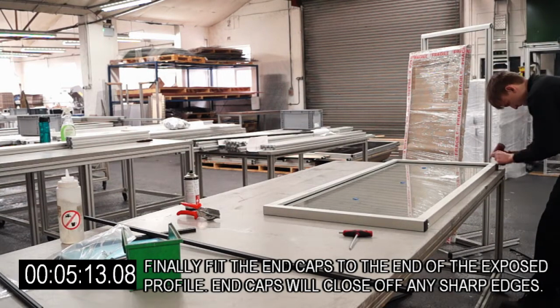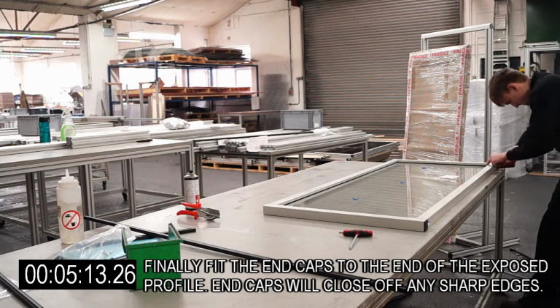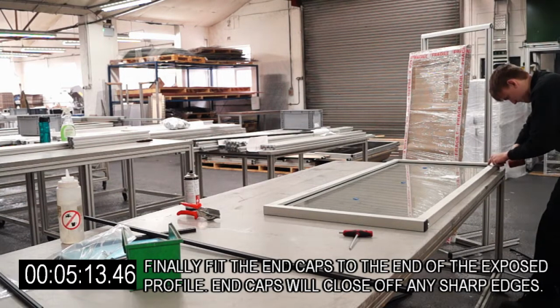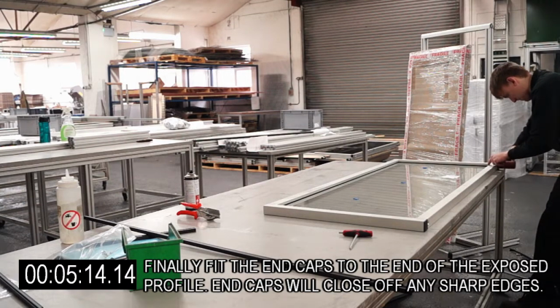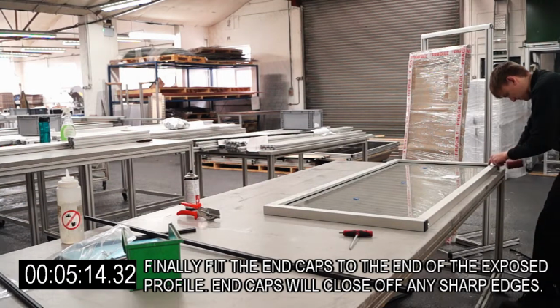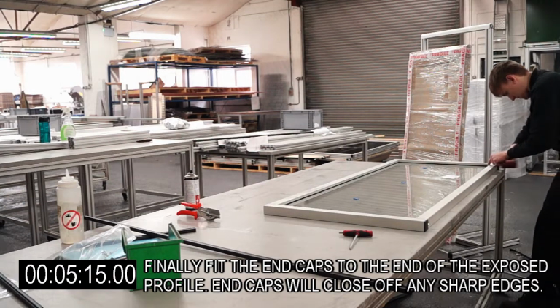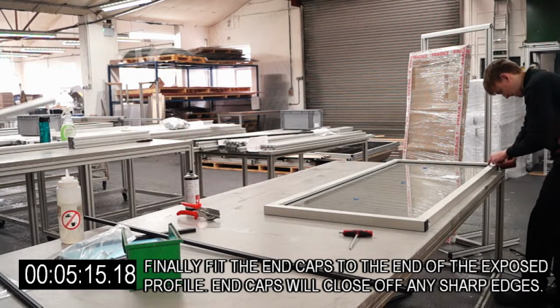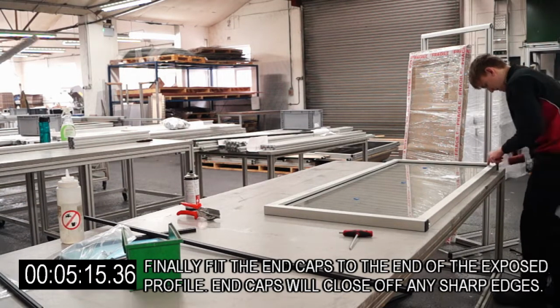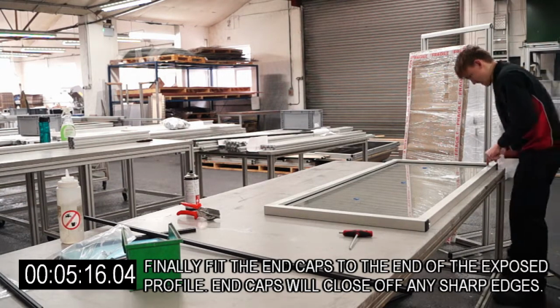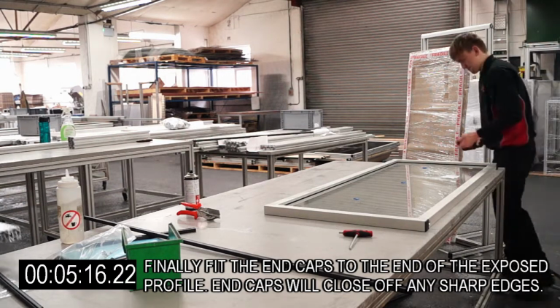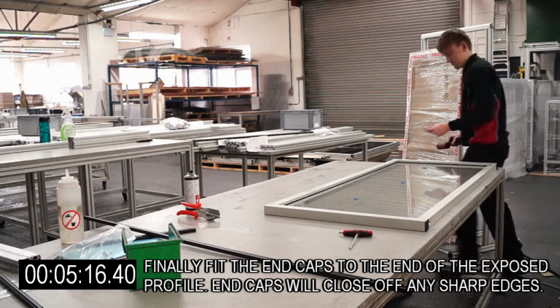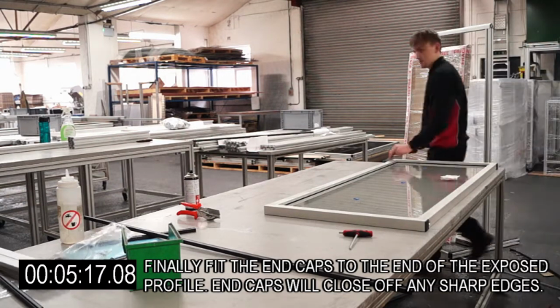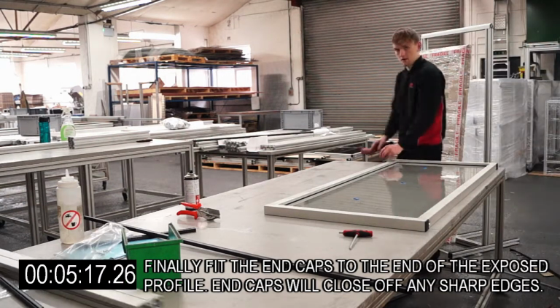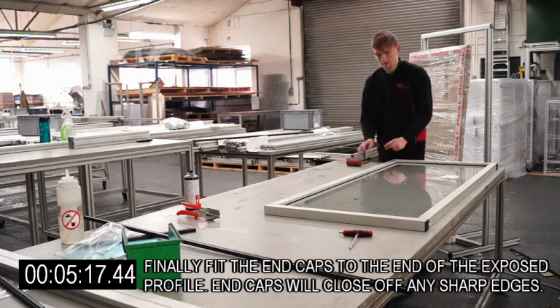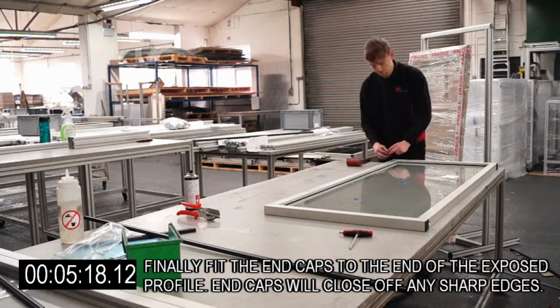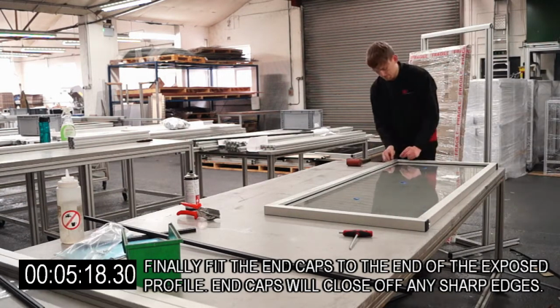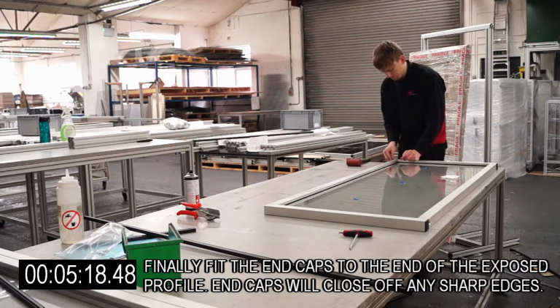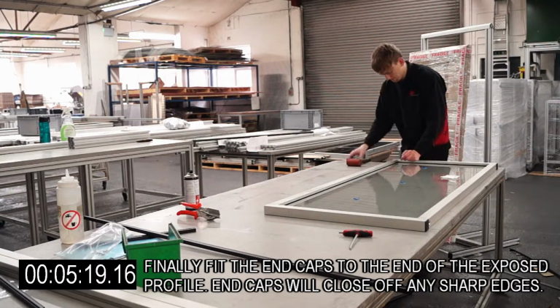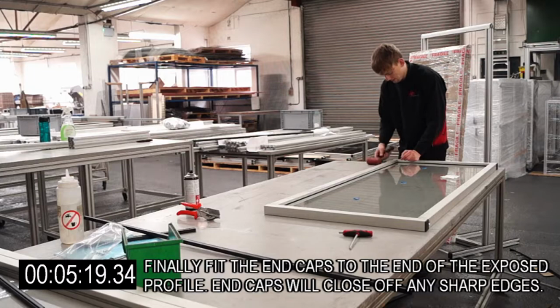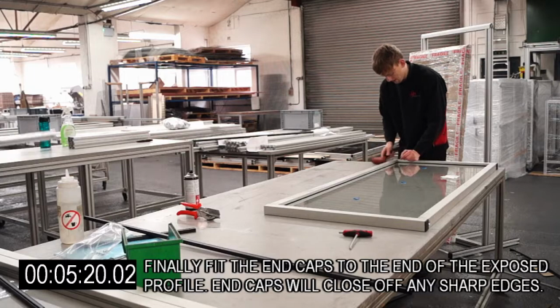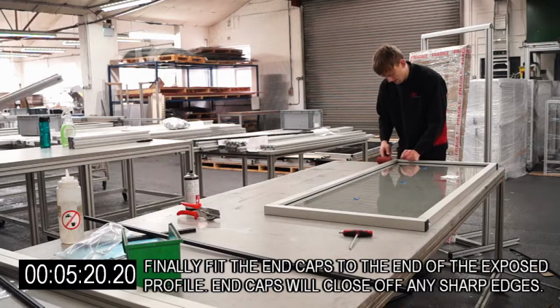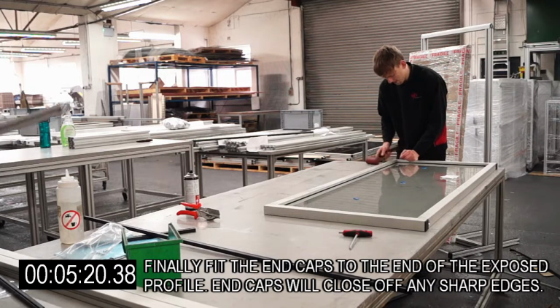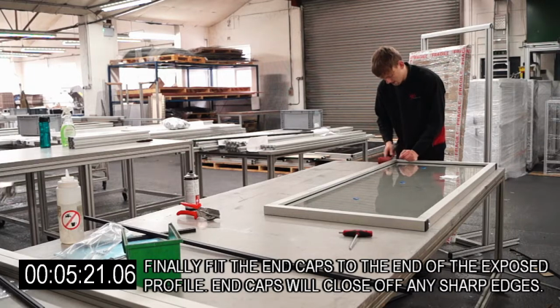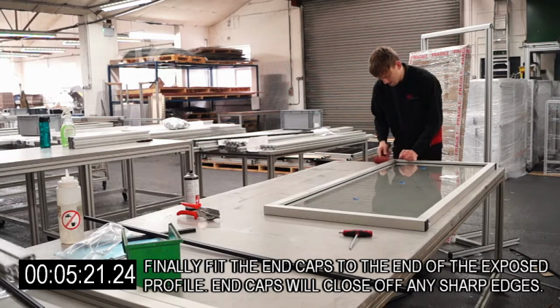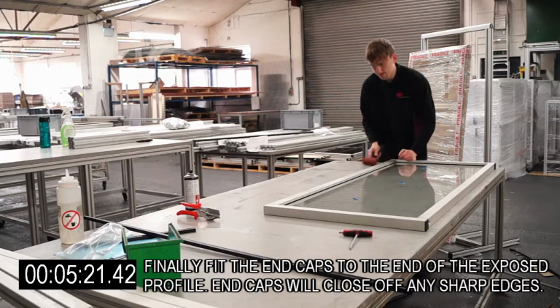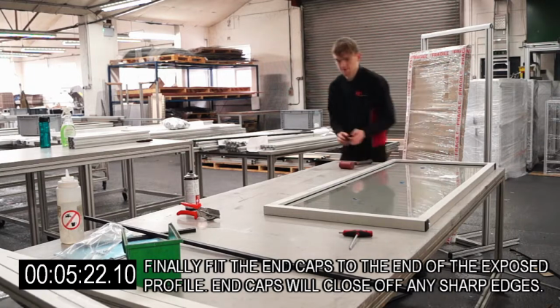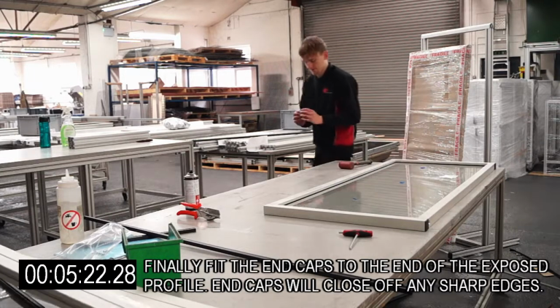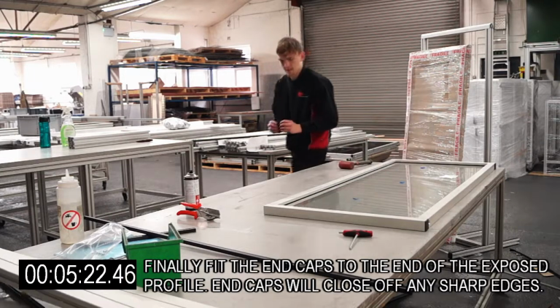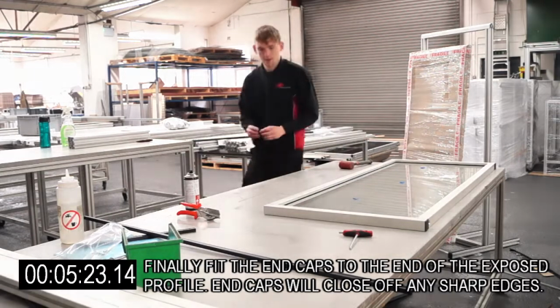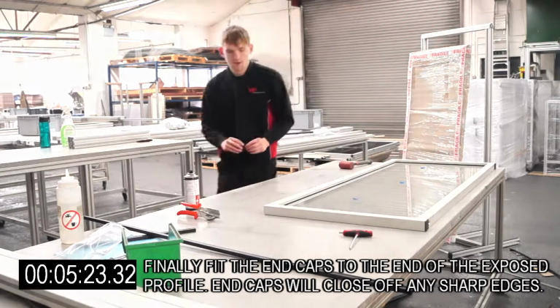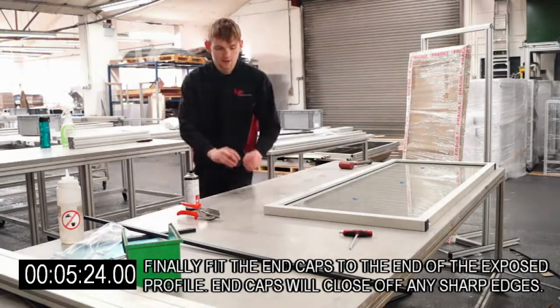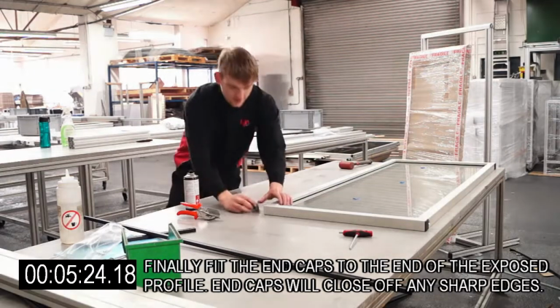Finally, fit the end caps to the end of the exposed profile. End caps will close off any sharp edges.